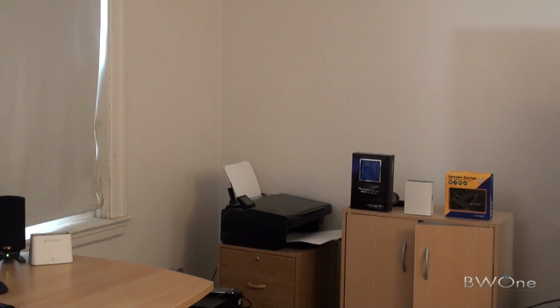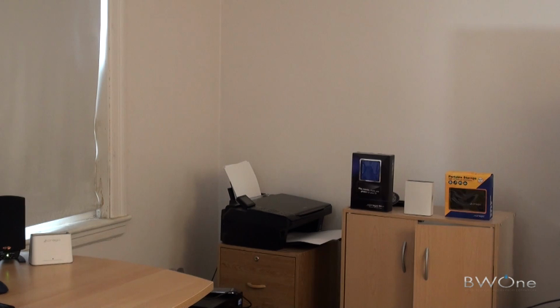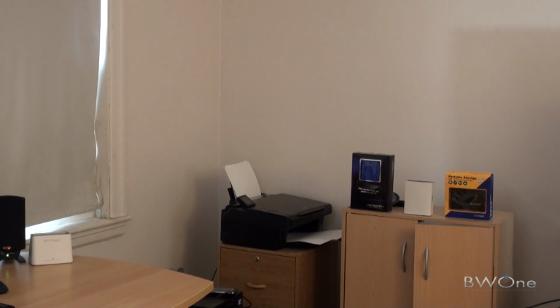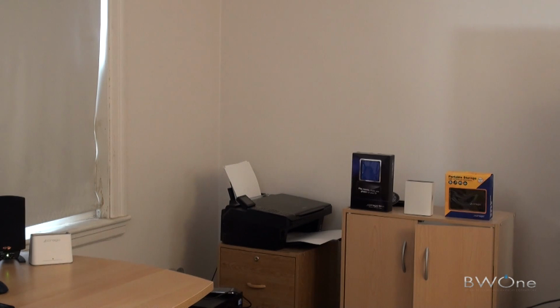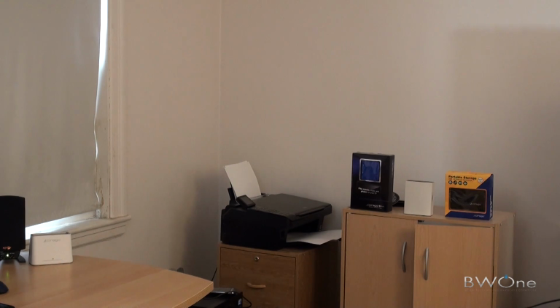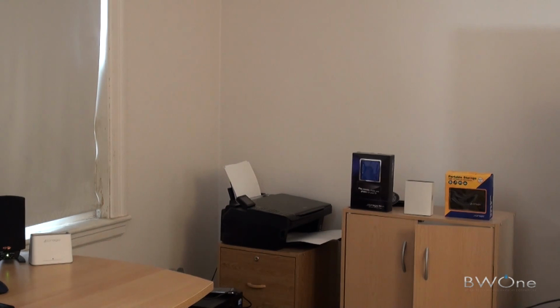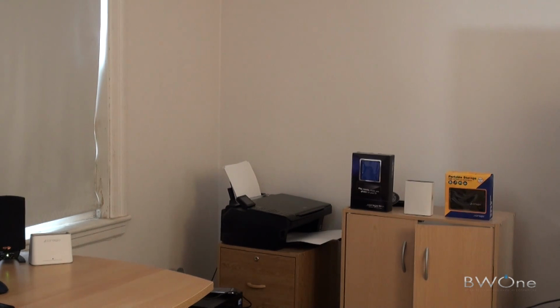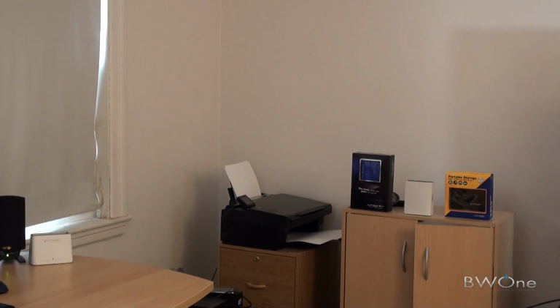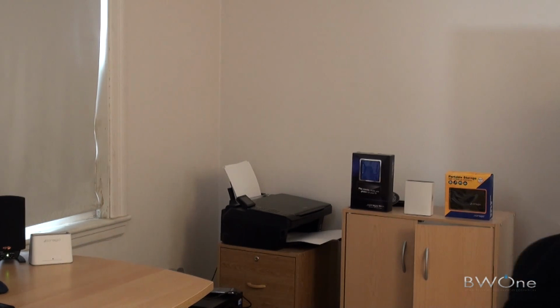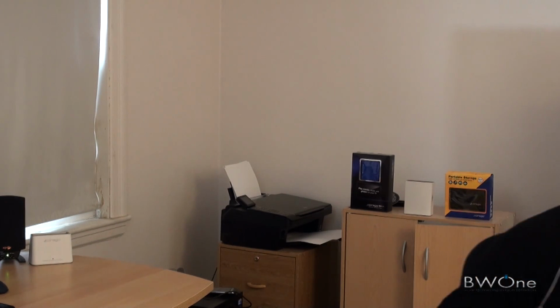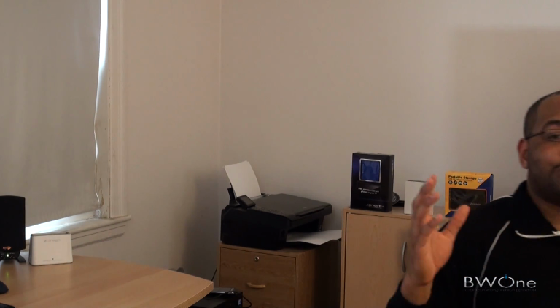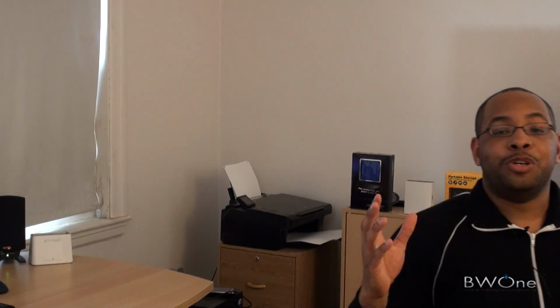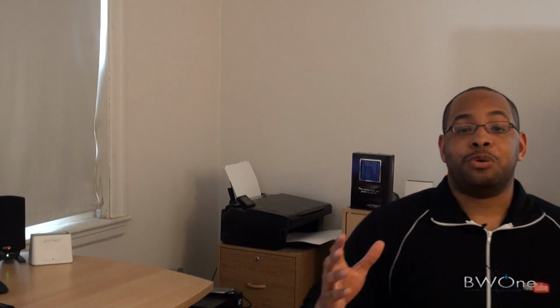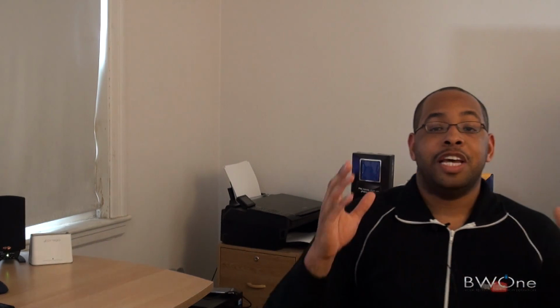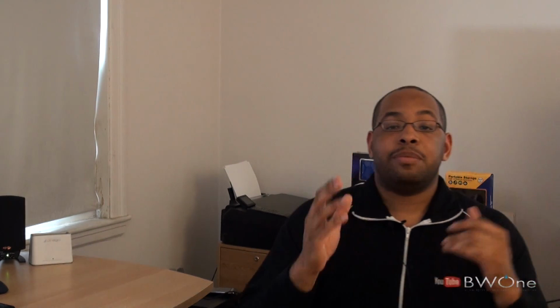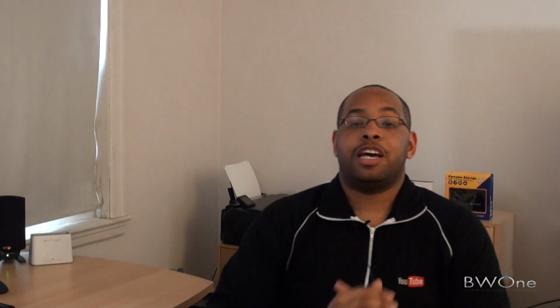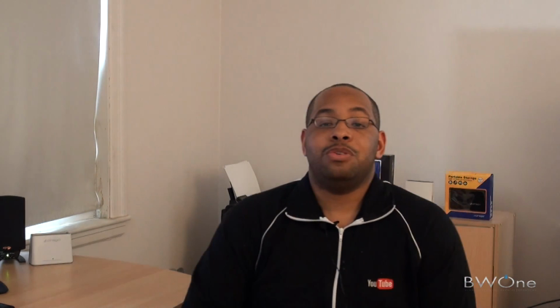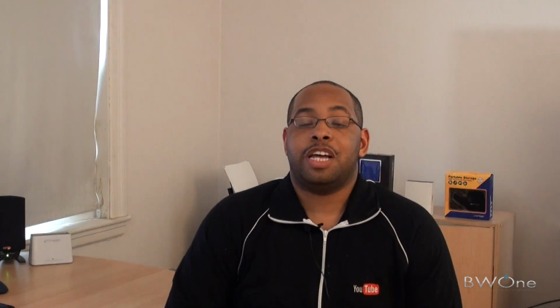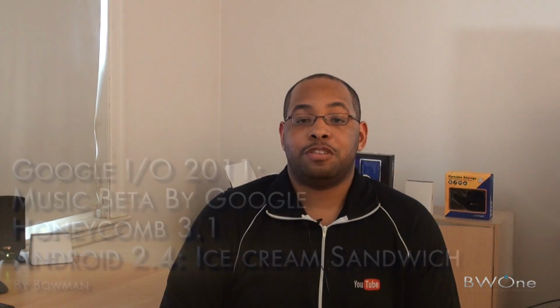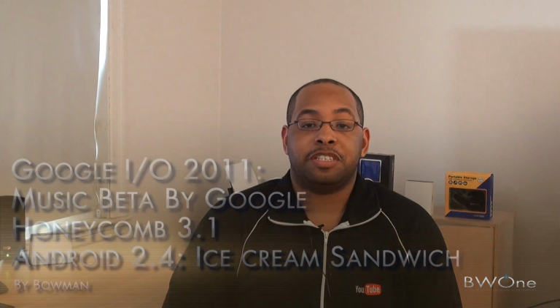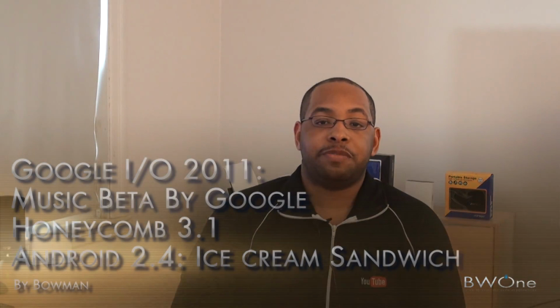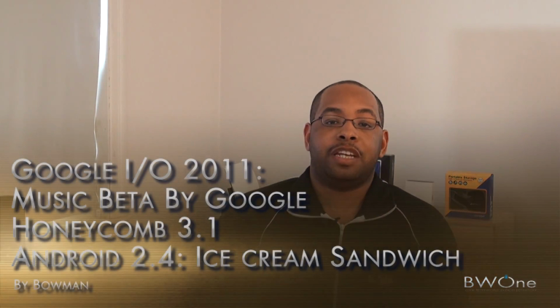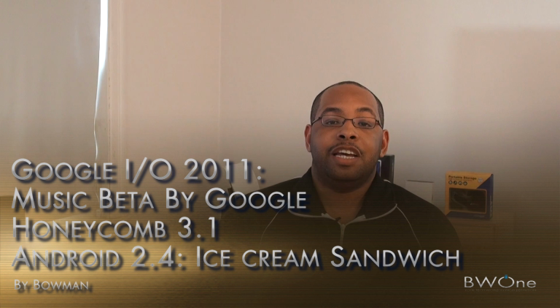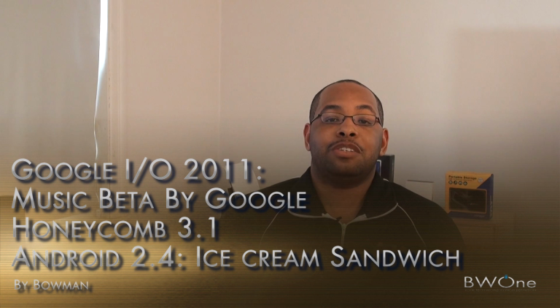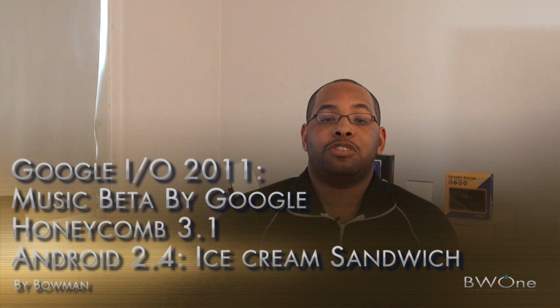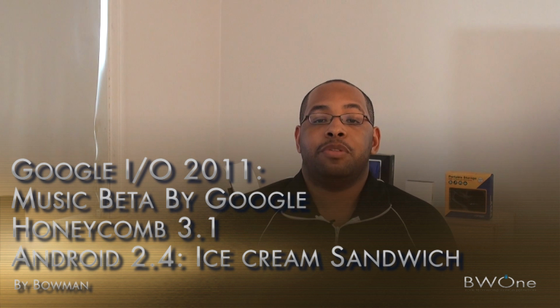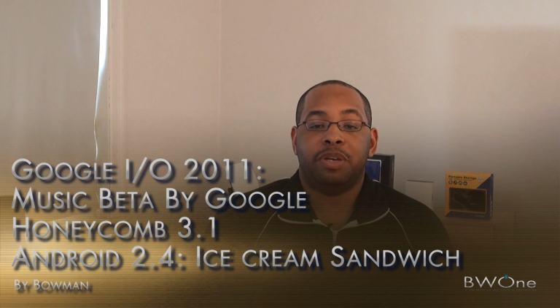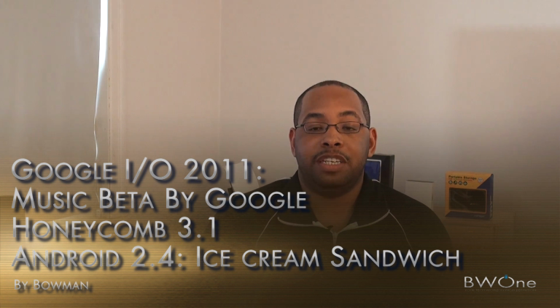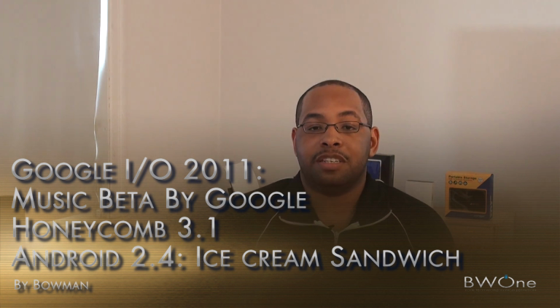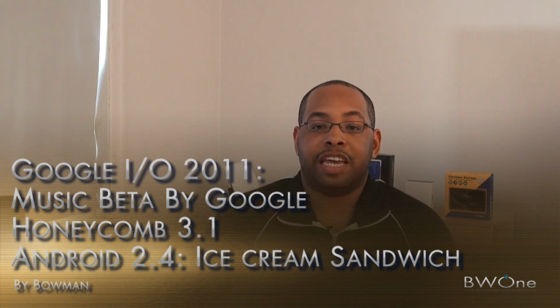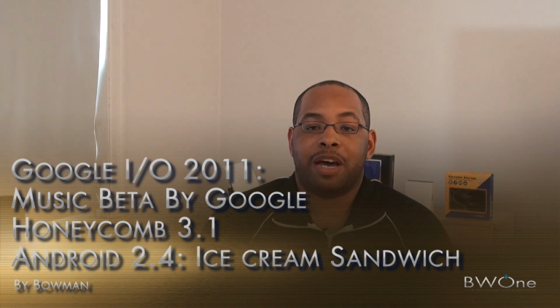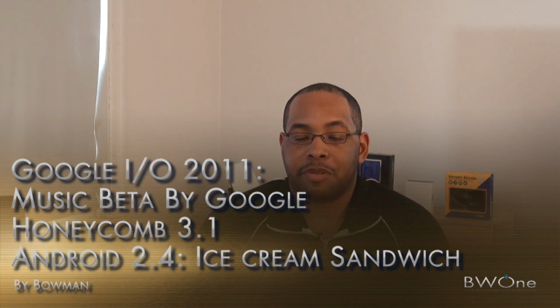Bowman here from BW1.com and we got a slew of news coming out of Google I/O press conference today. Let's go to some of the big details that came out of it.